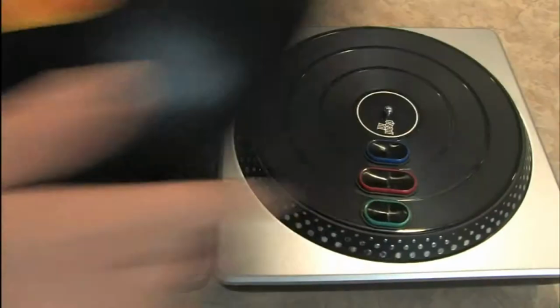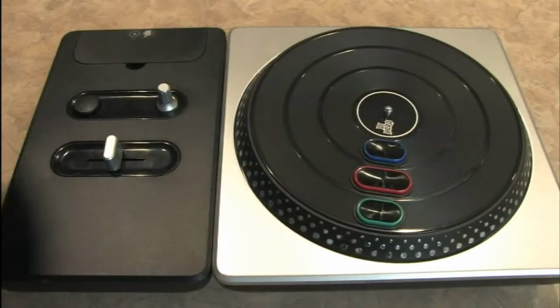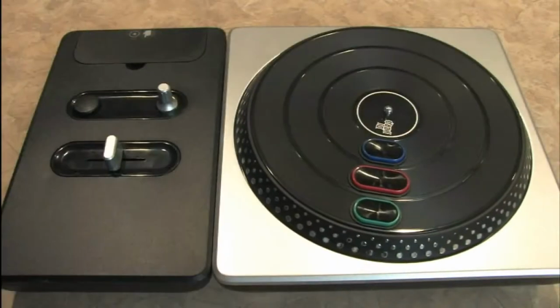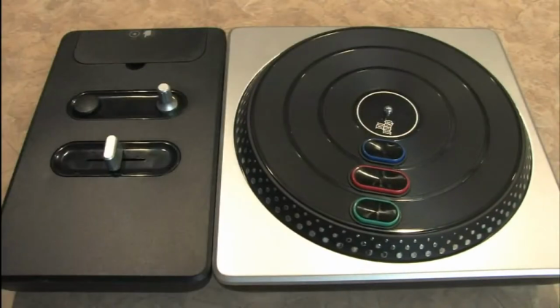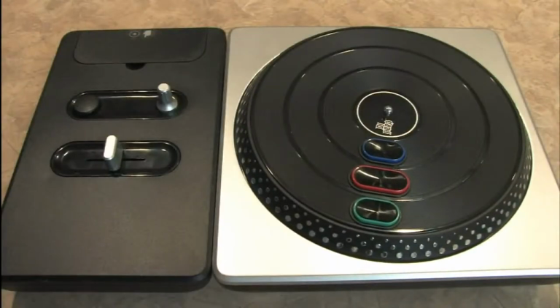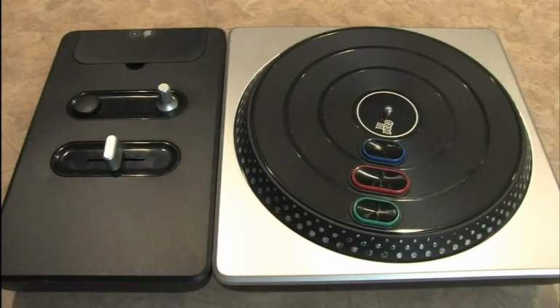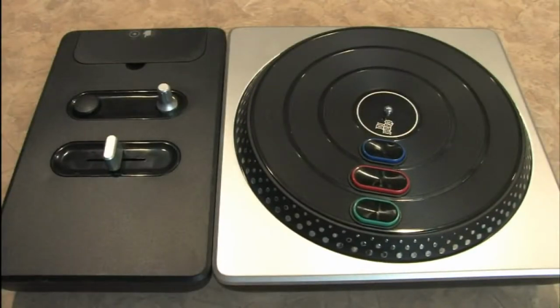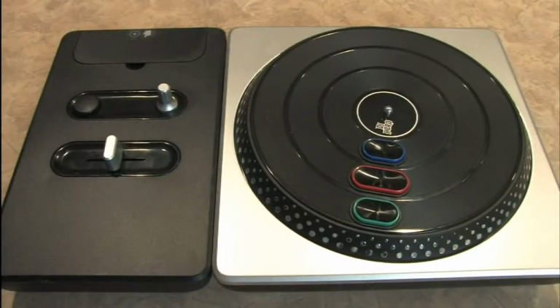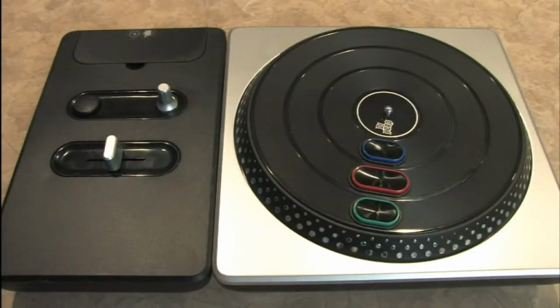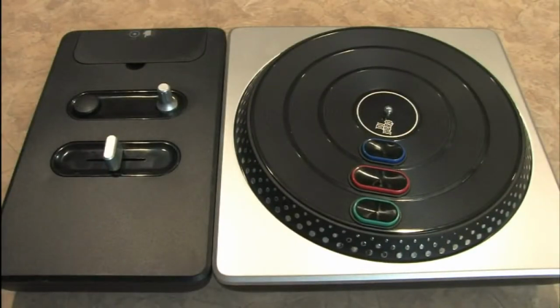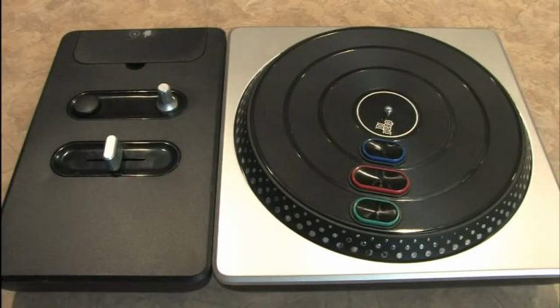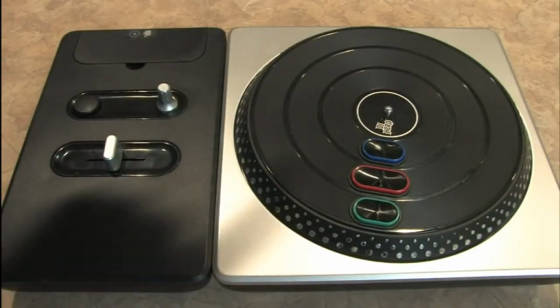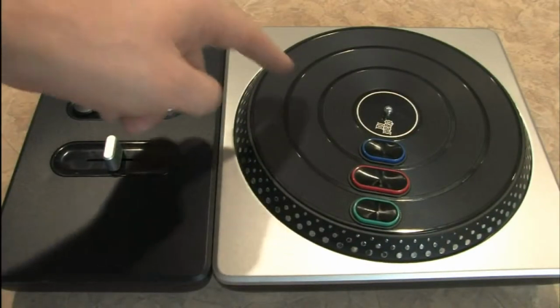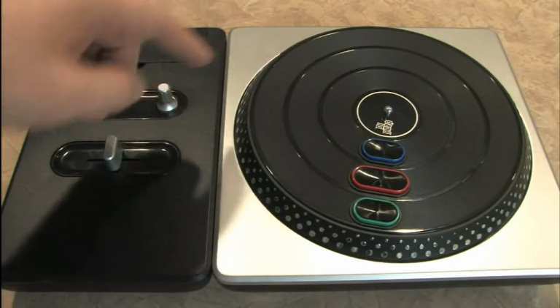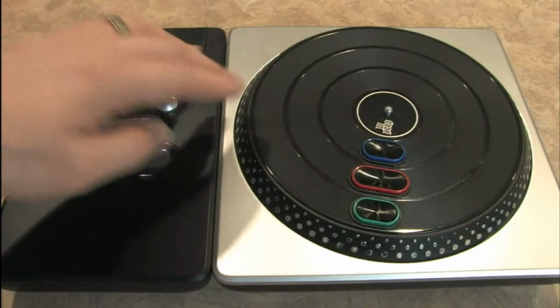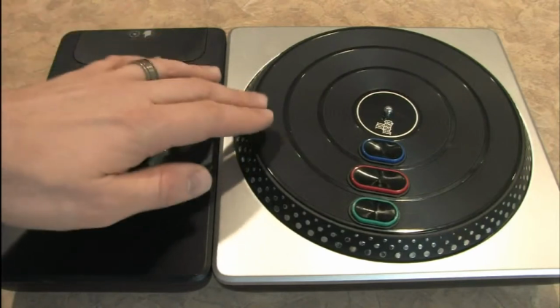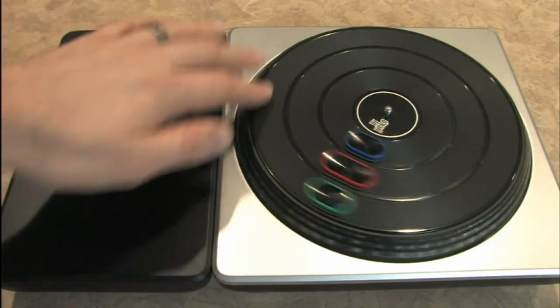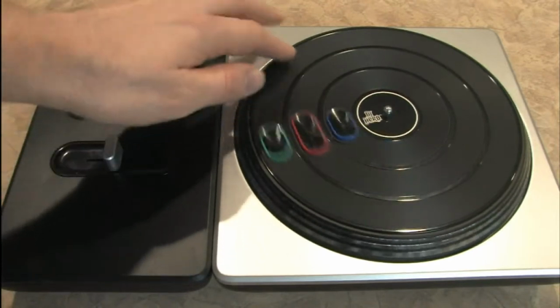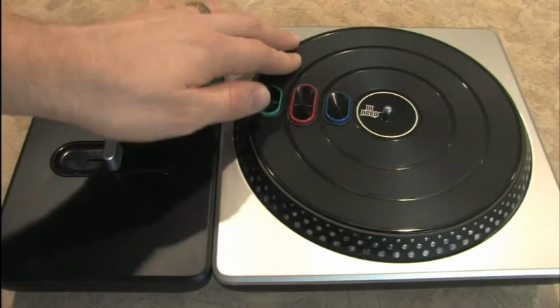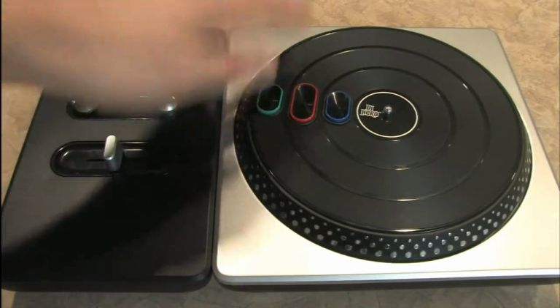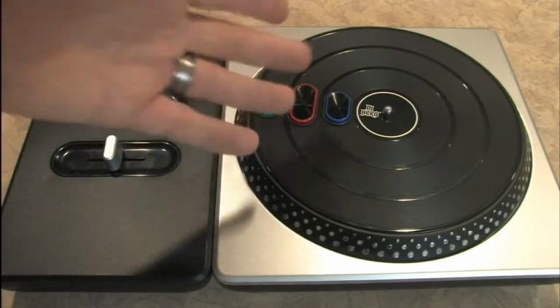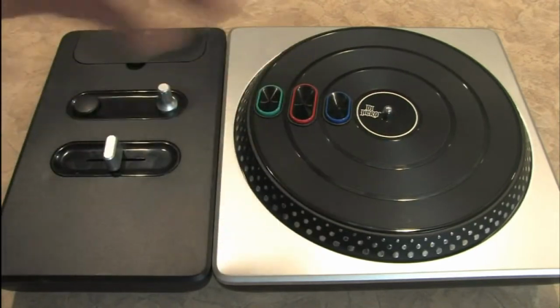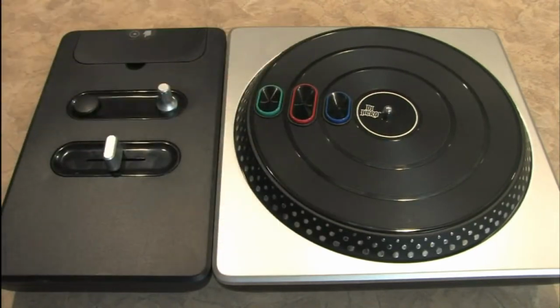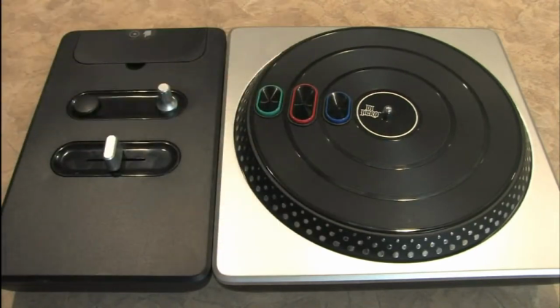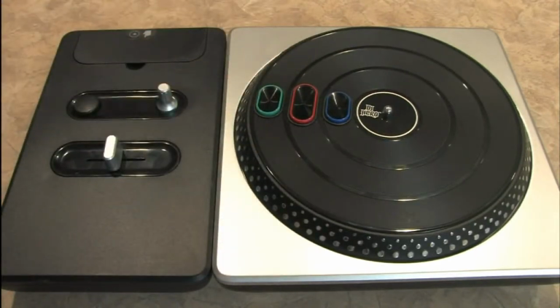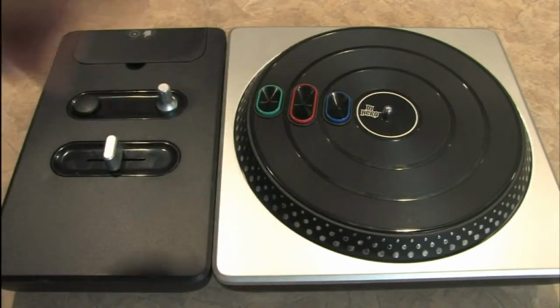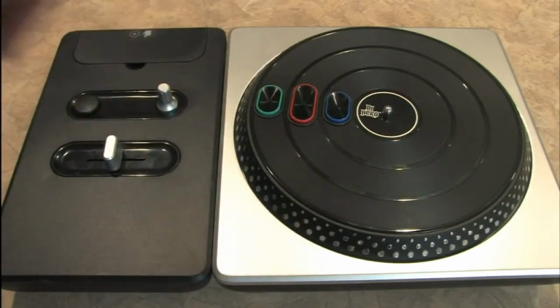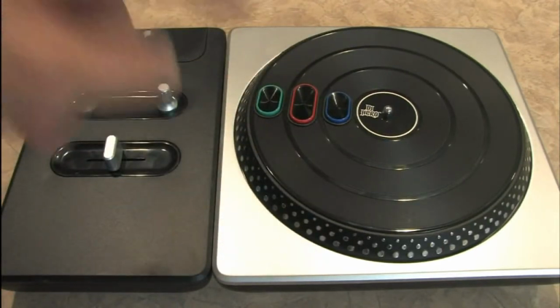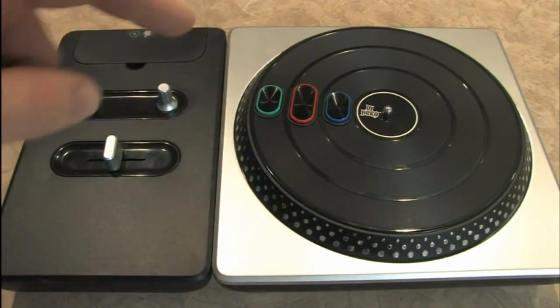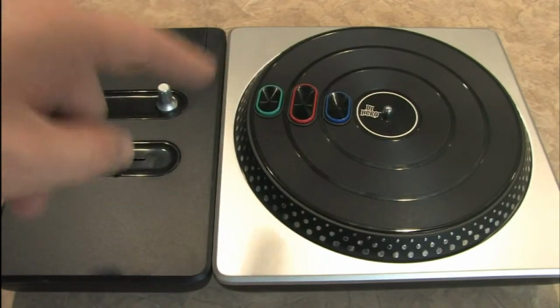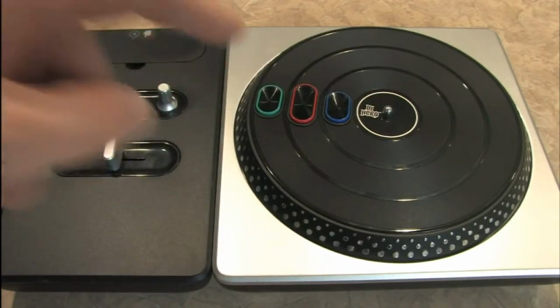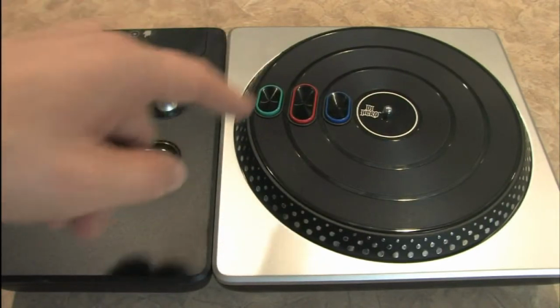So don't try that at home, but do try playing DJ Hero at home because it's a great game, and this is a really cool accessory.